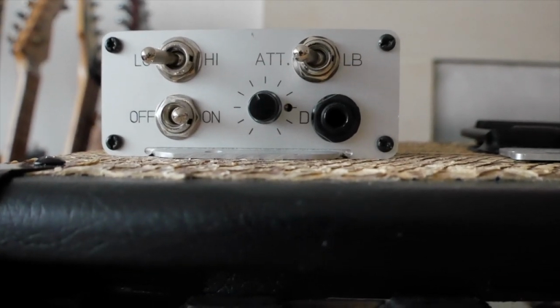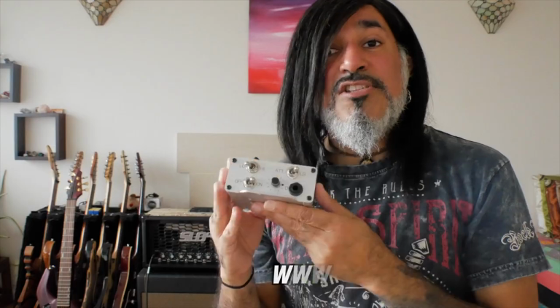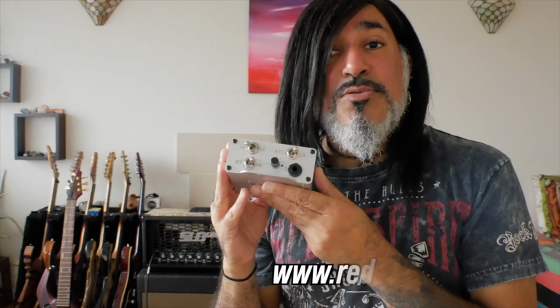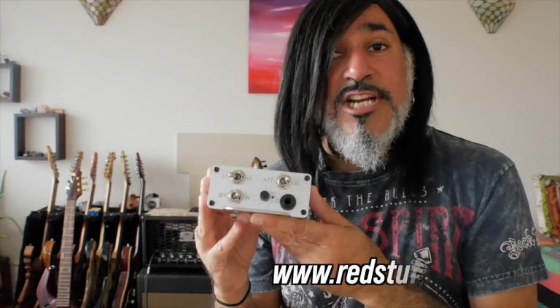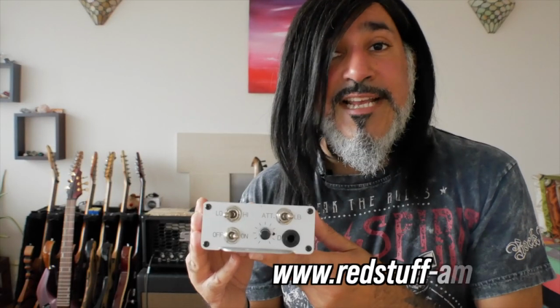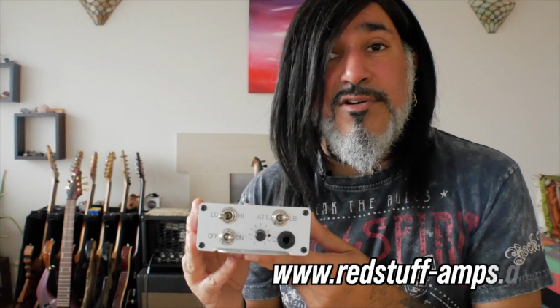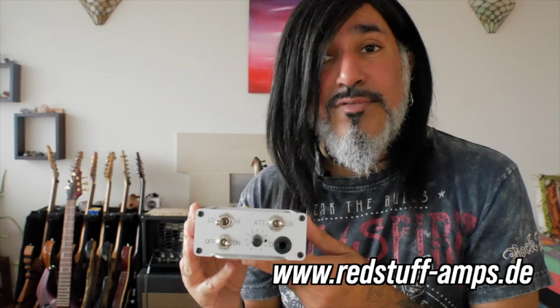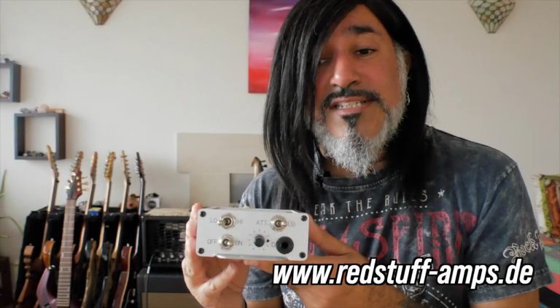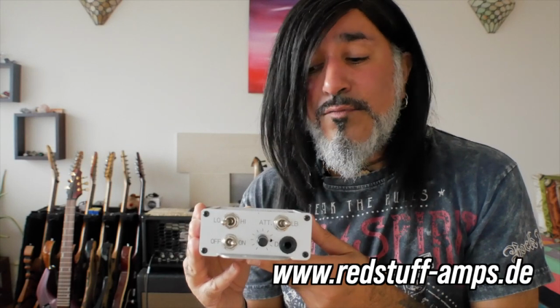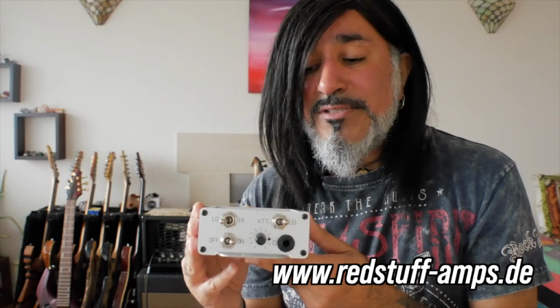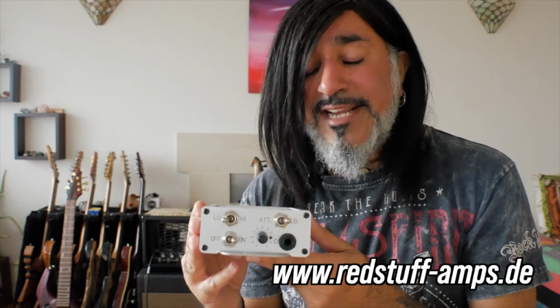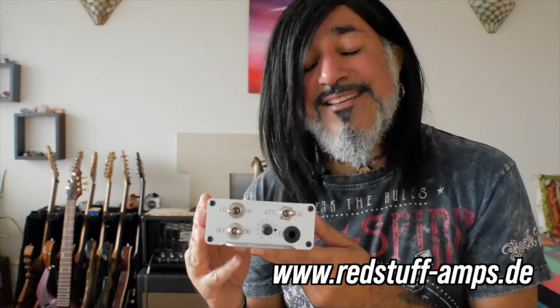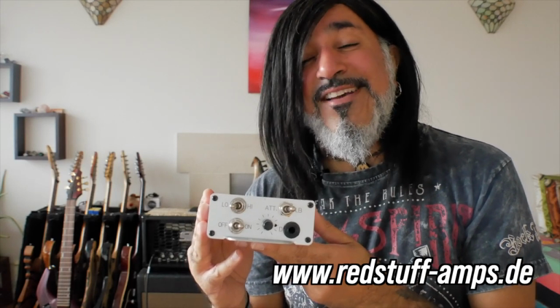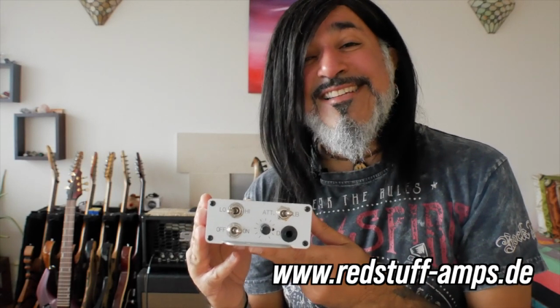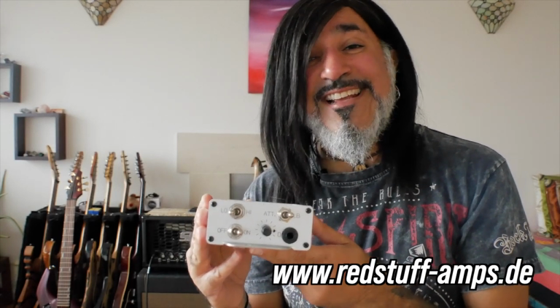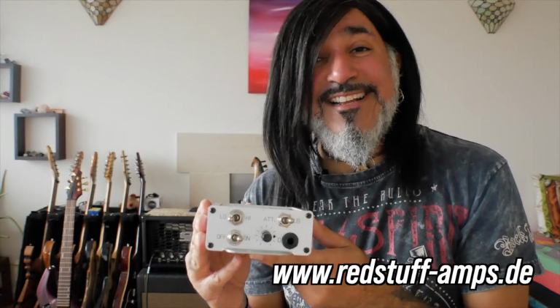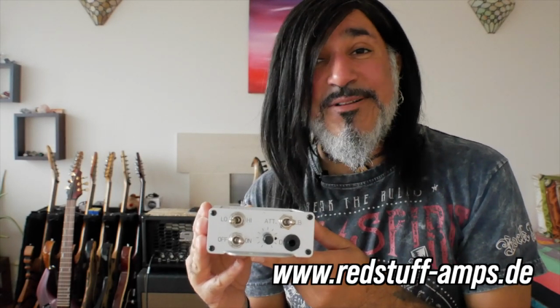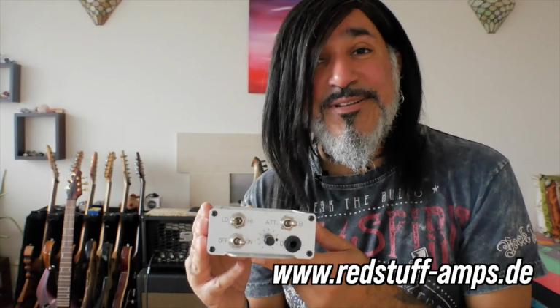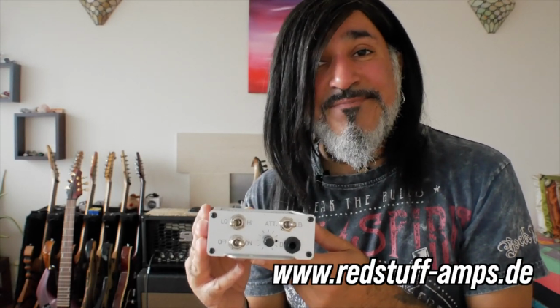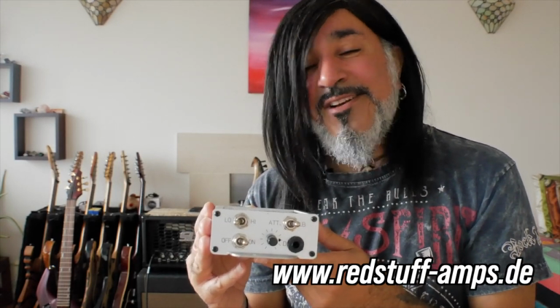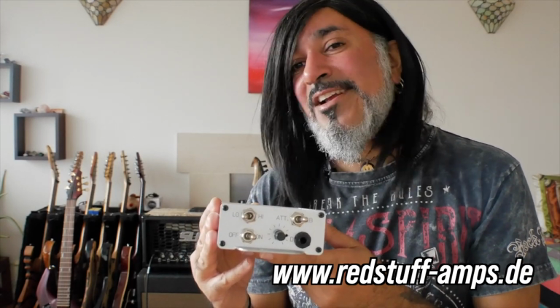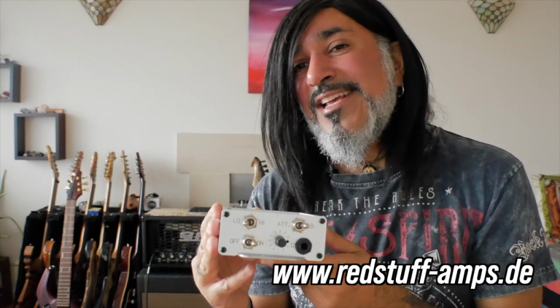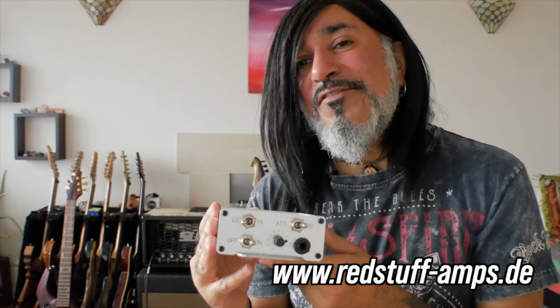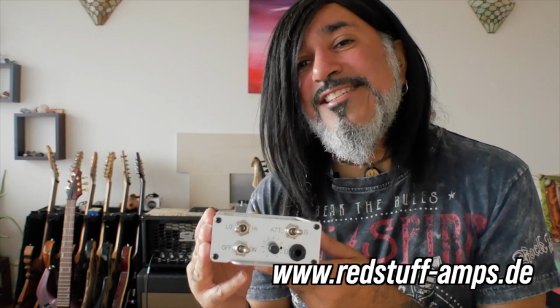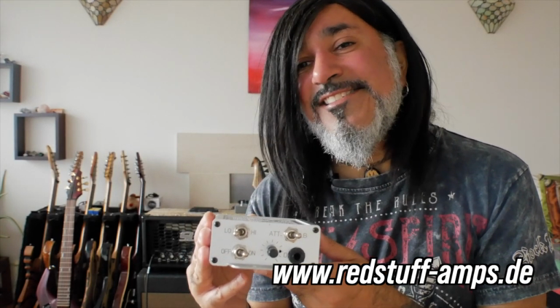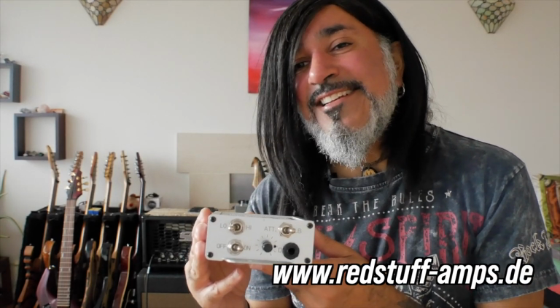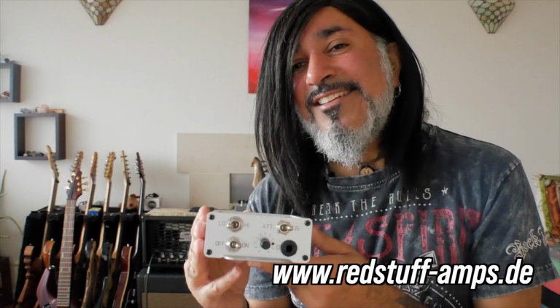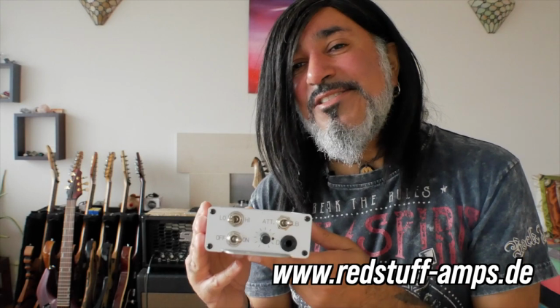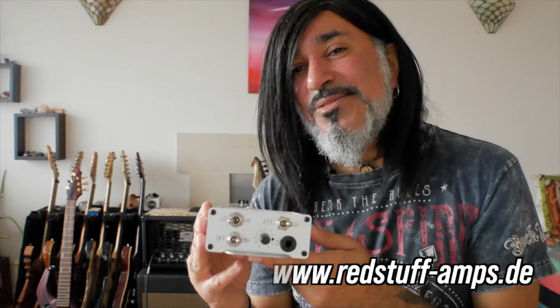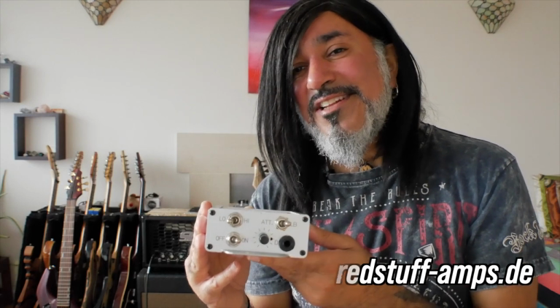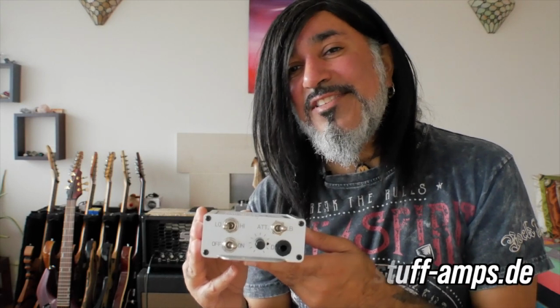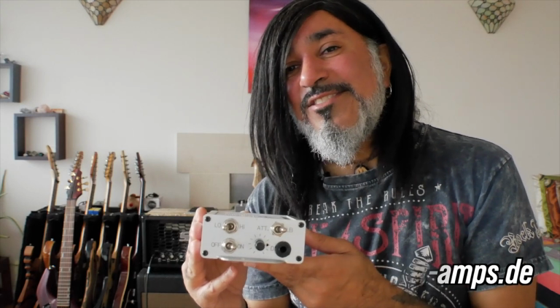Check it out on the Reakt website — it's a fantastic little unit. Alright guys, have a fantastic day and I'll see you soon with another video.